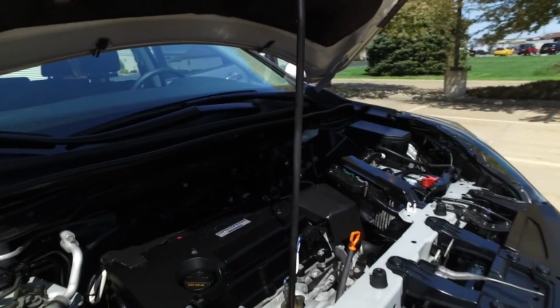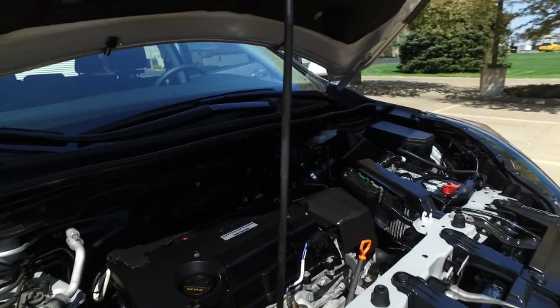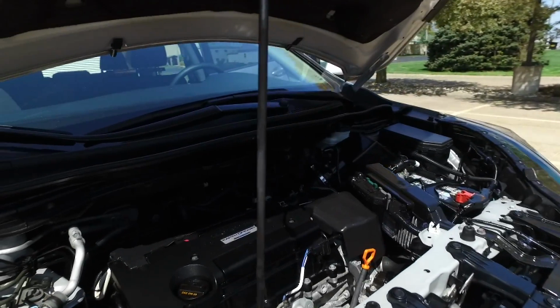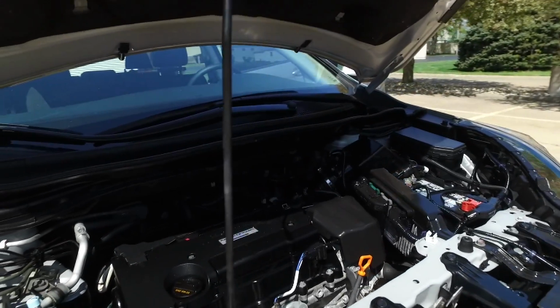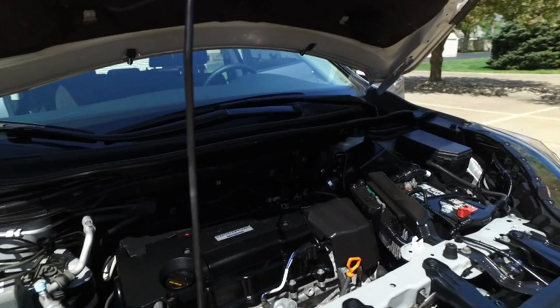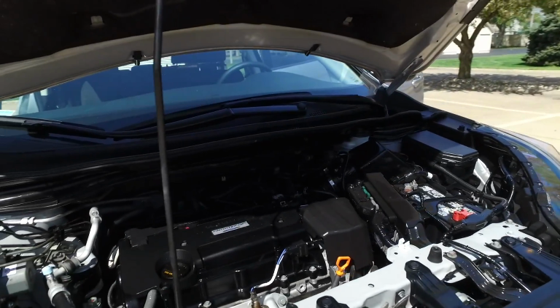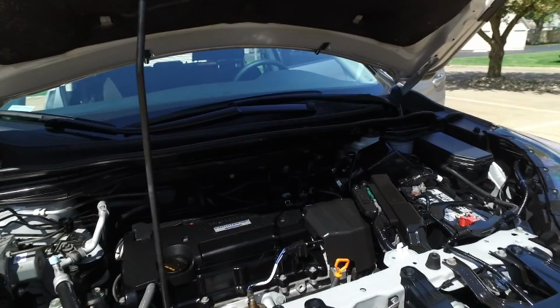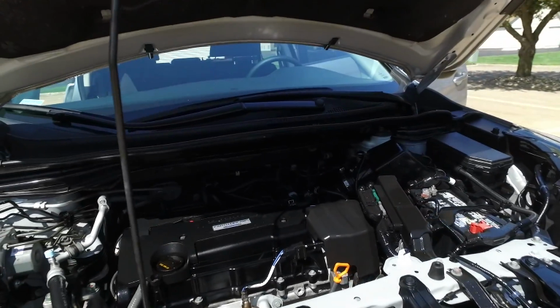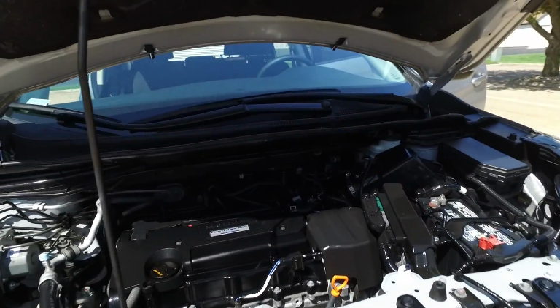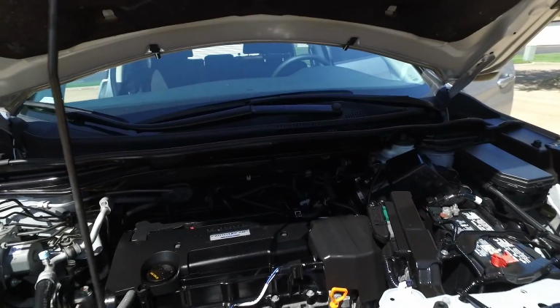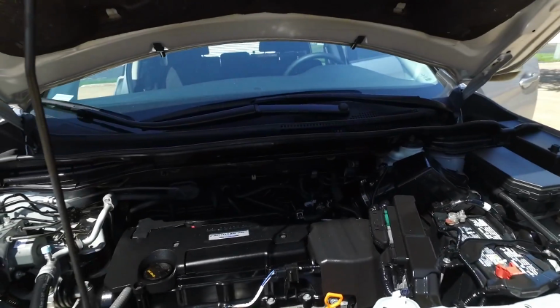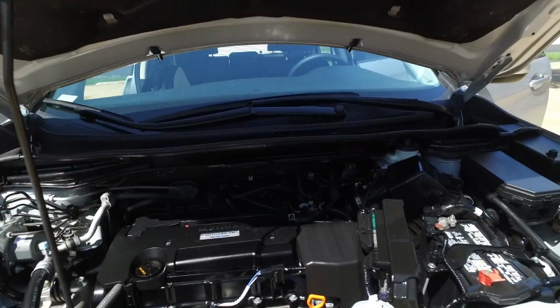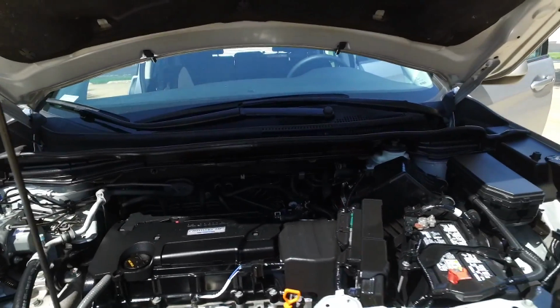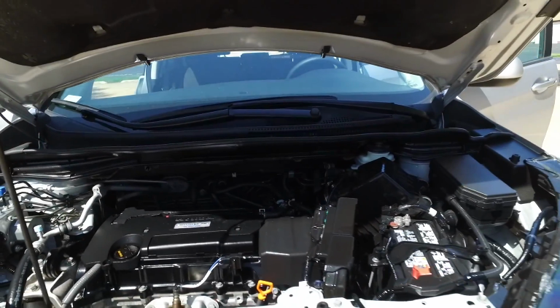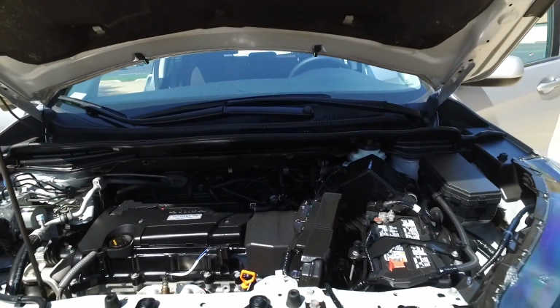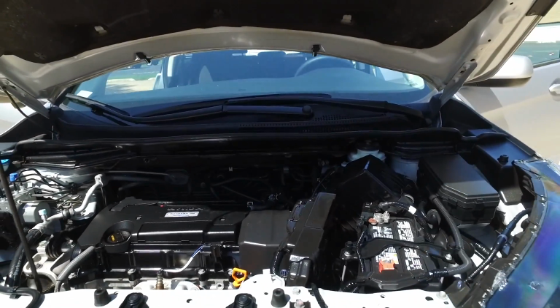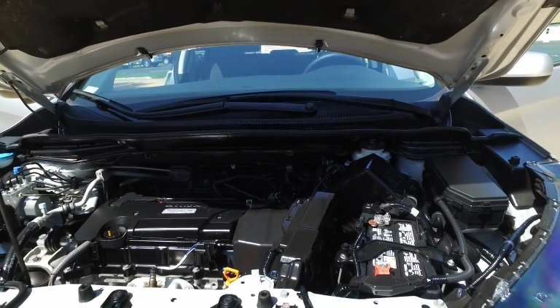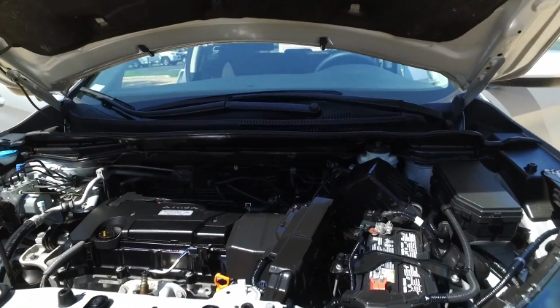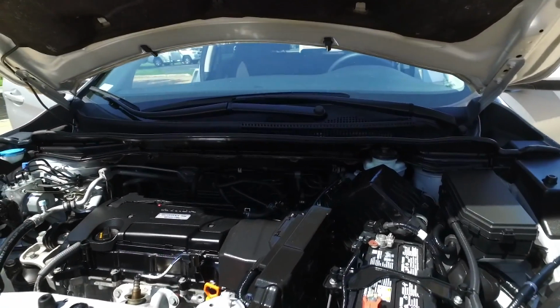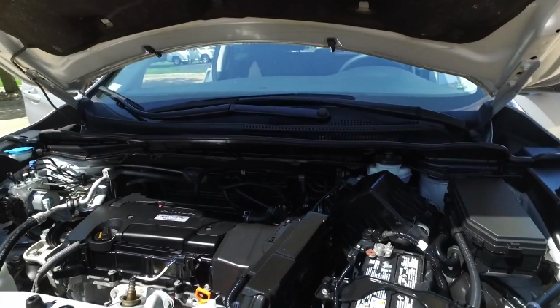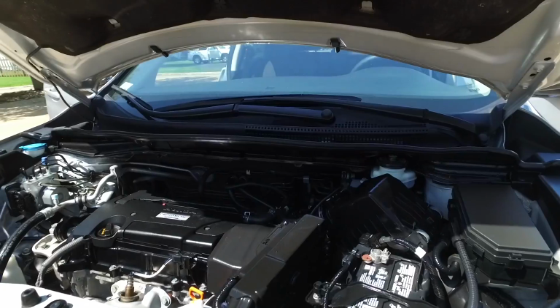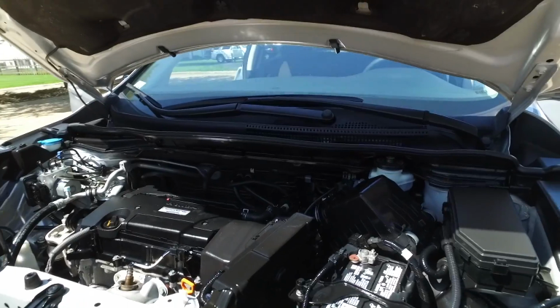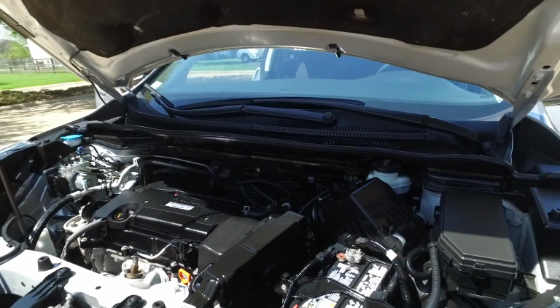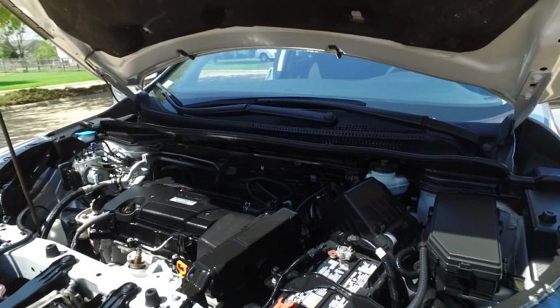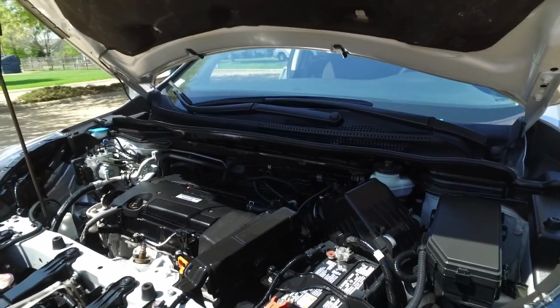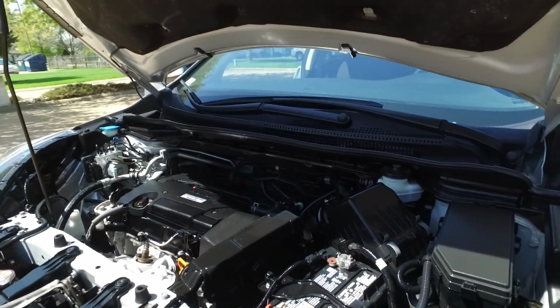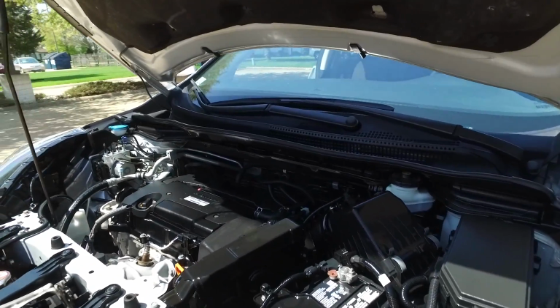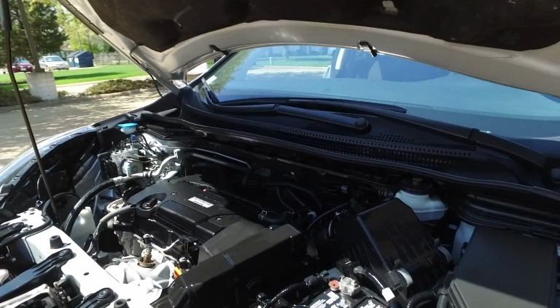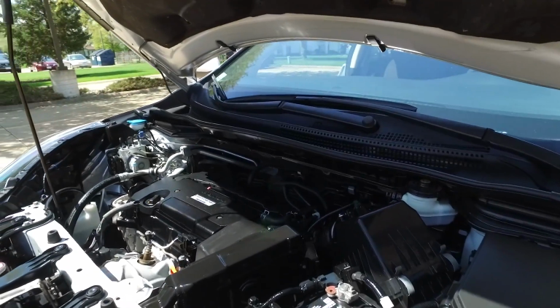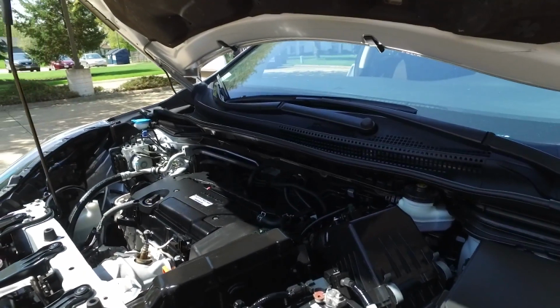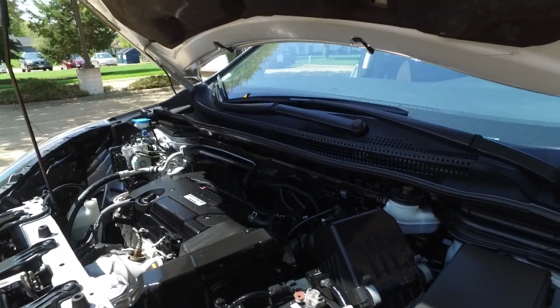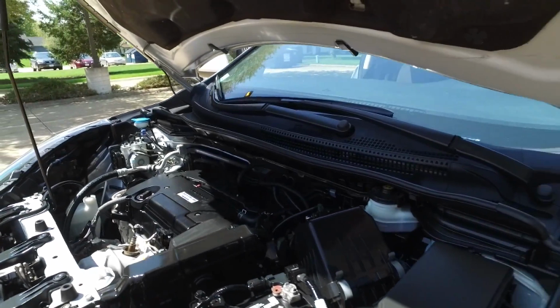Personally, I'm more of a fan of the cloth interior. In the summertime, those leather seats can get smoking hot.